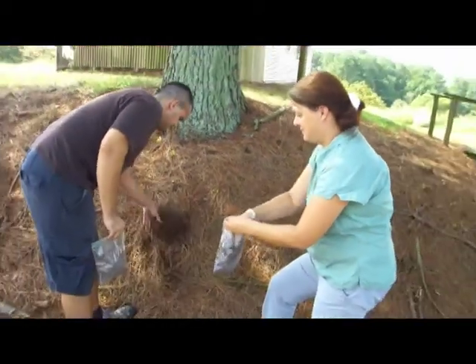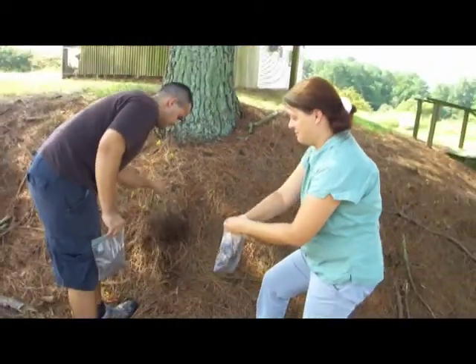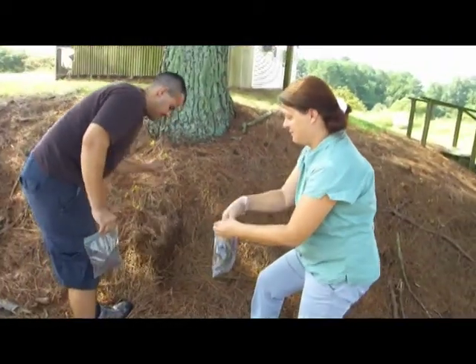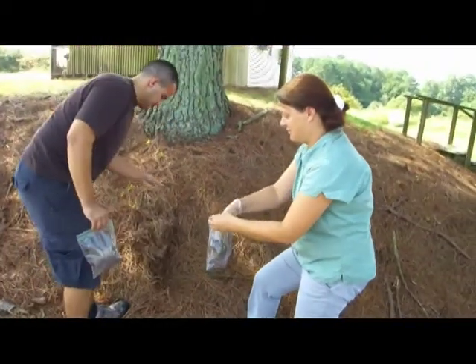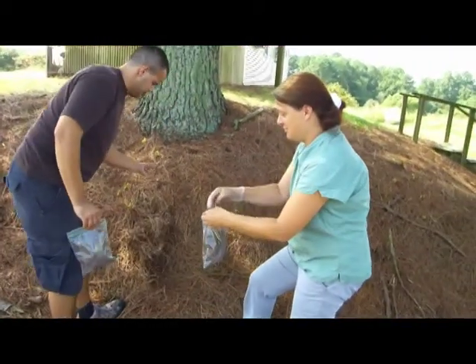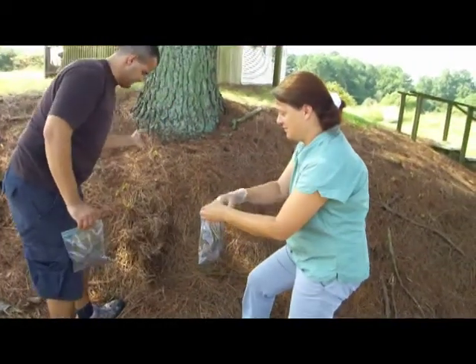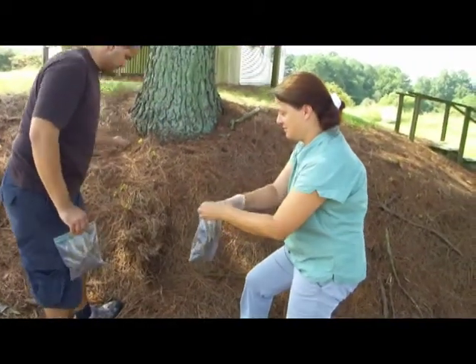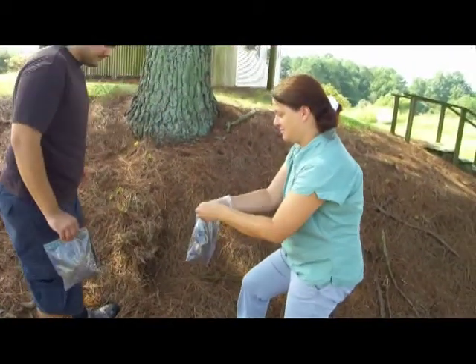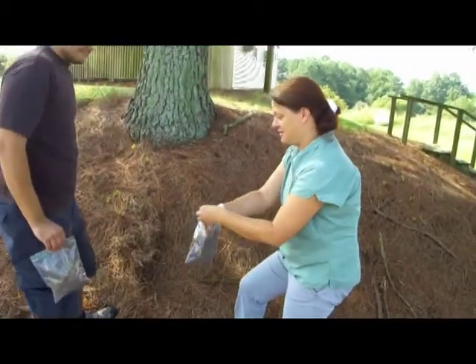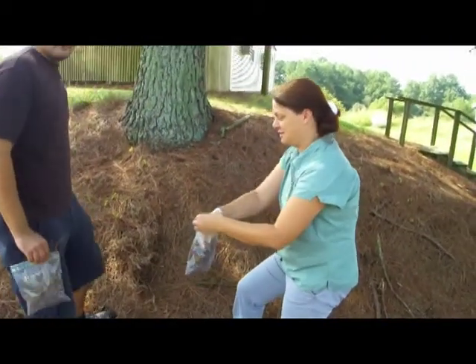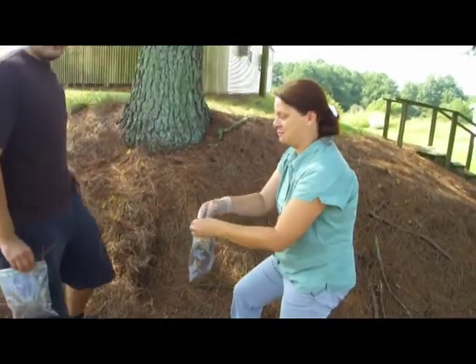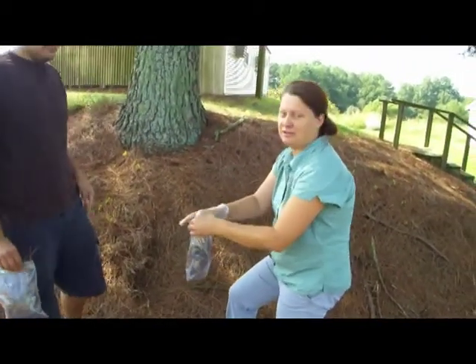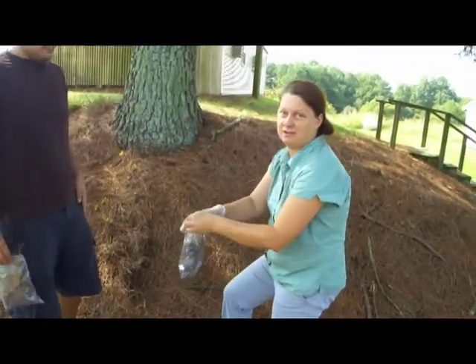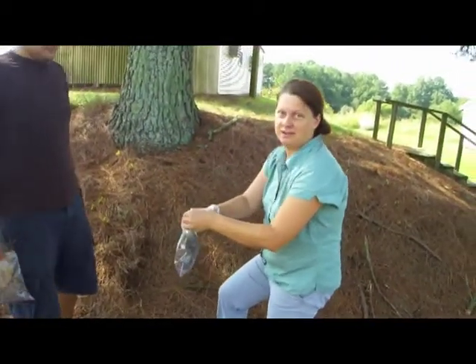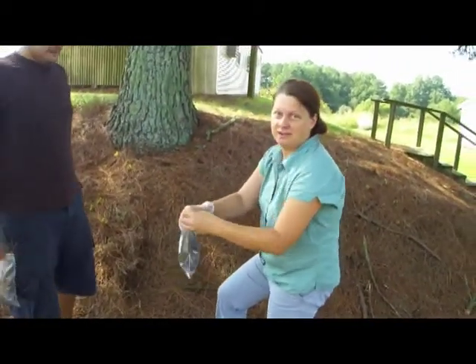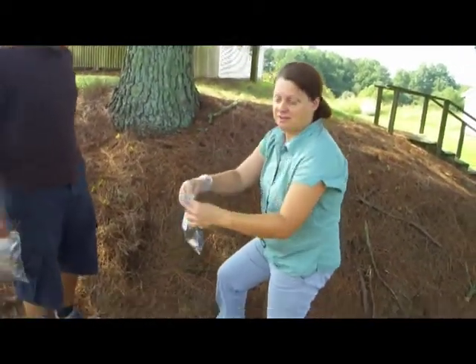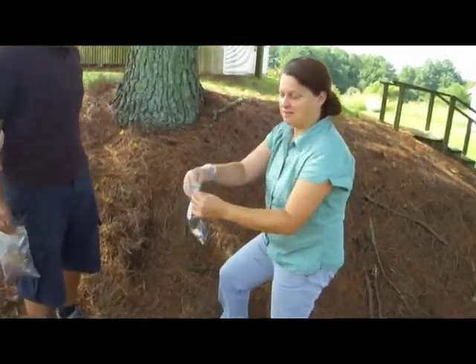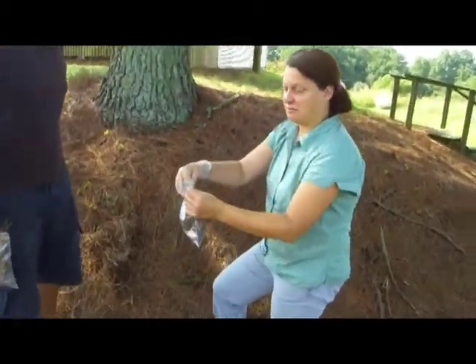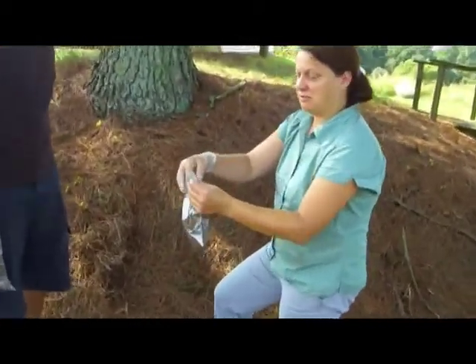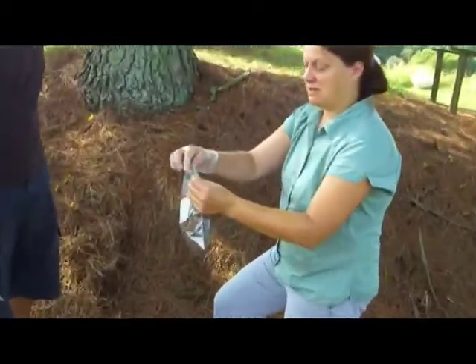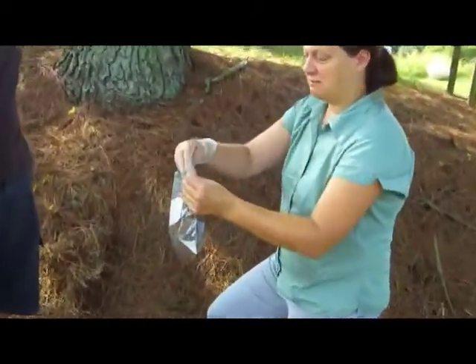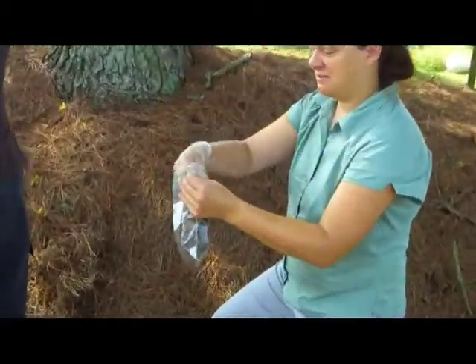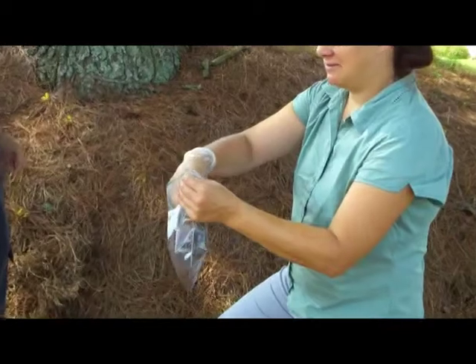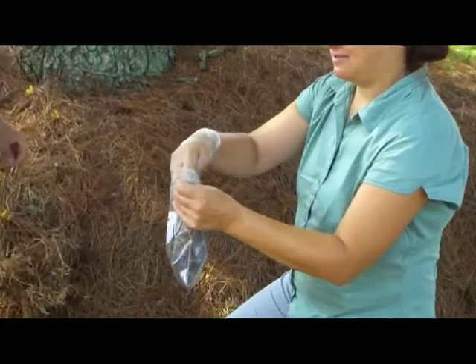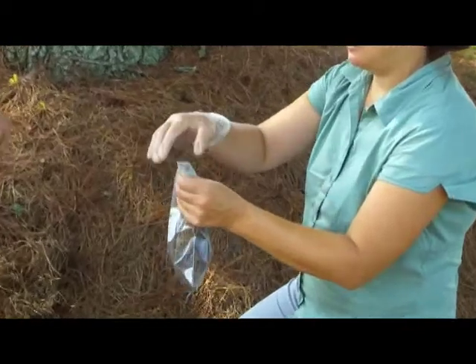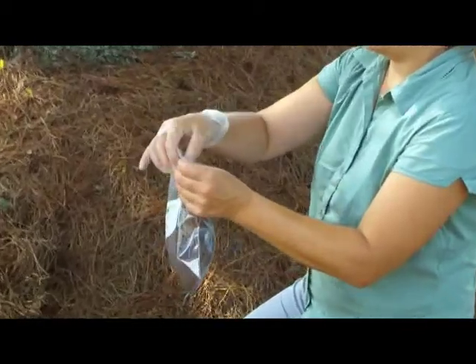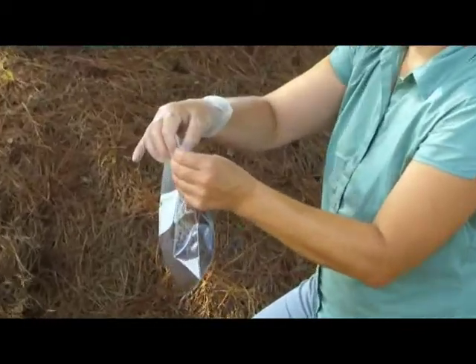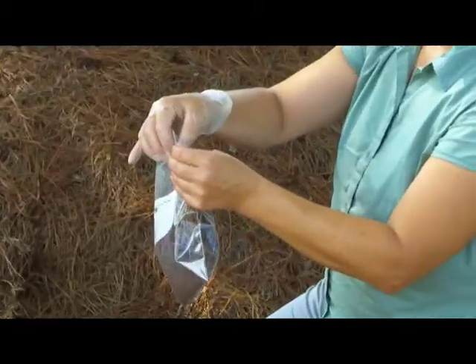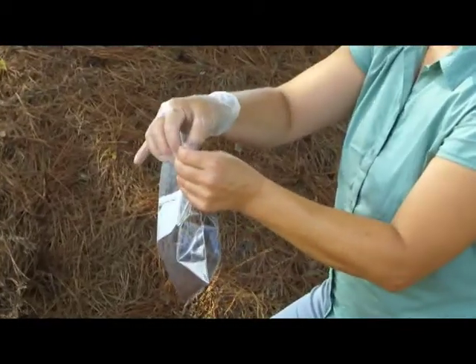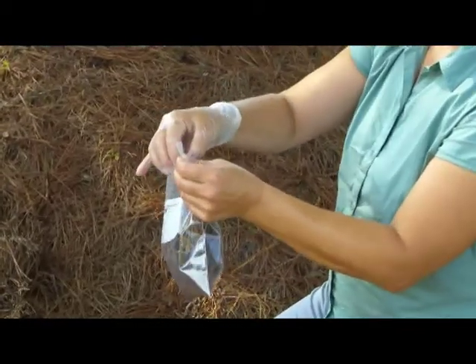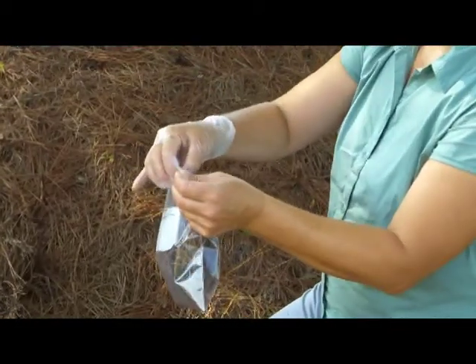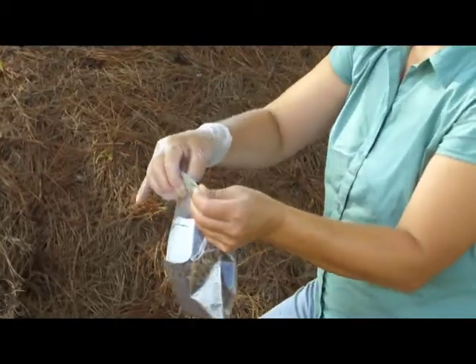Some of the underneath dirt and some of the stuff on top. So we're going to finish.